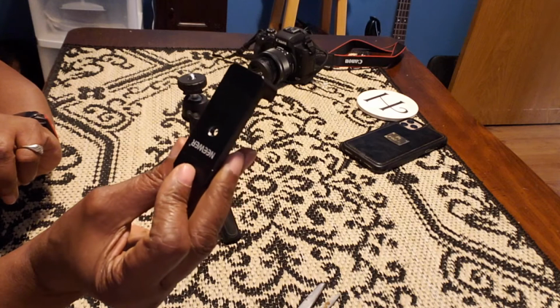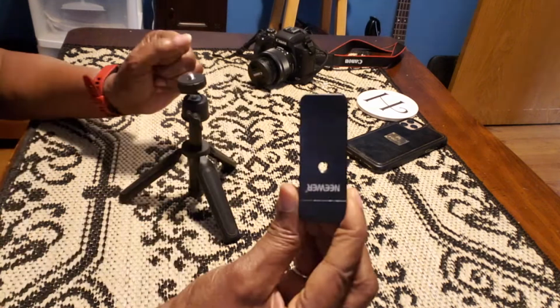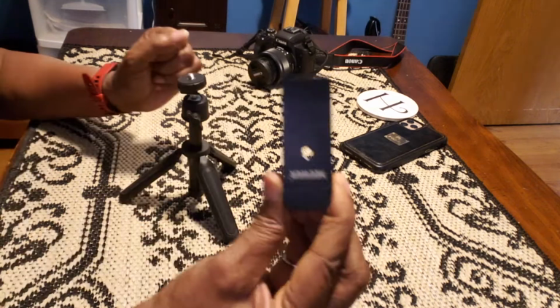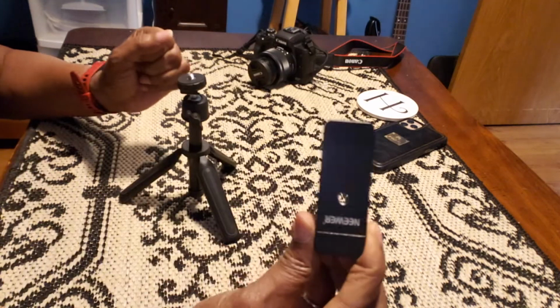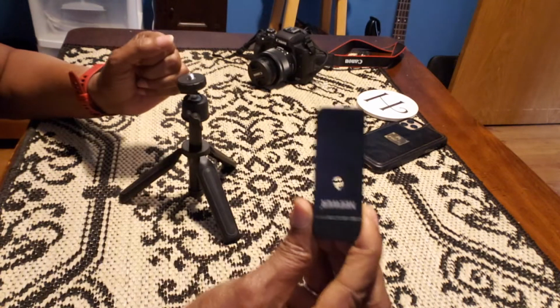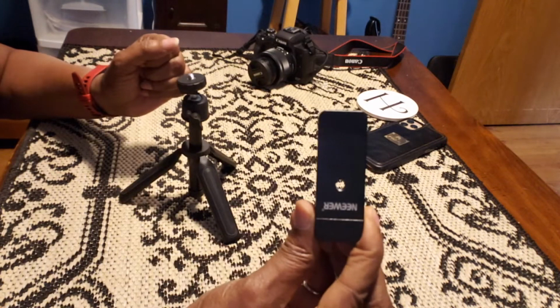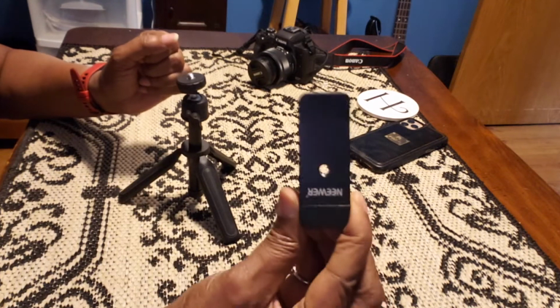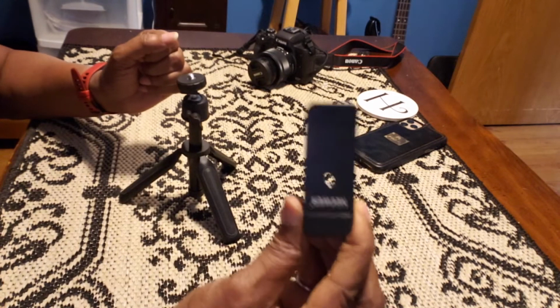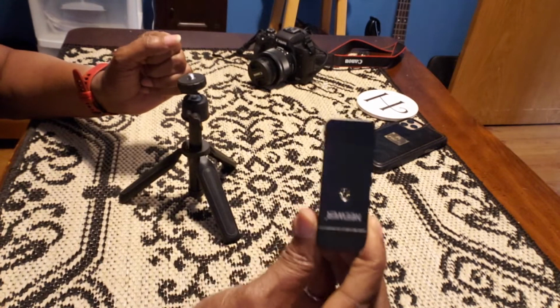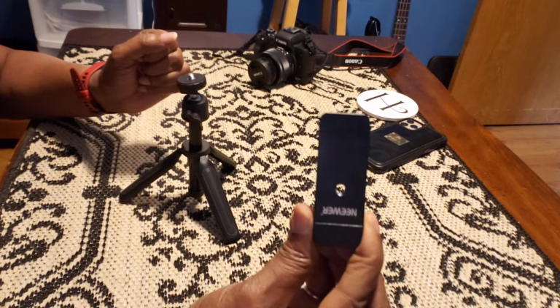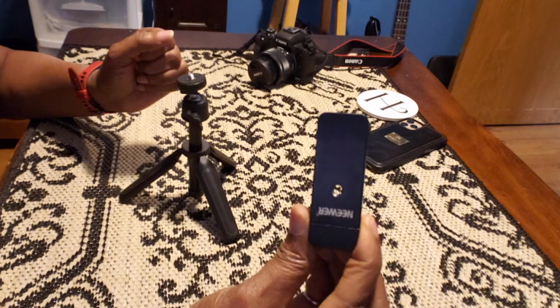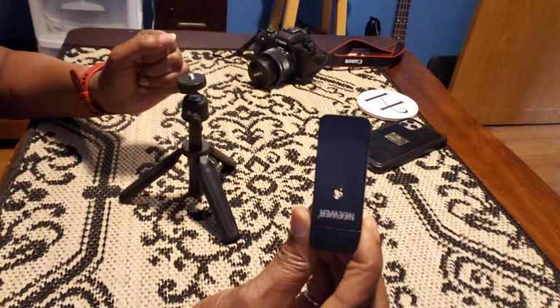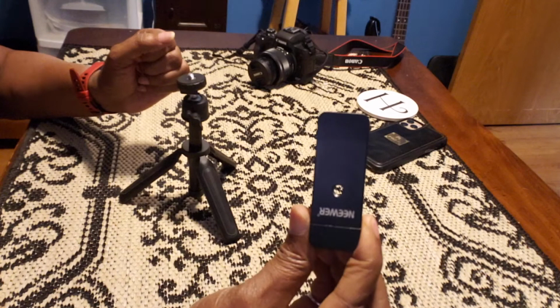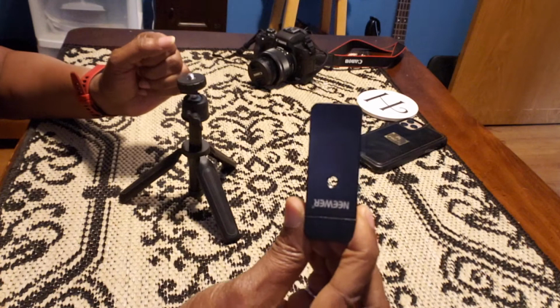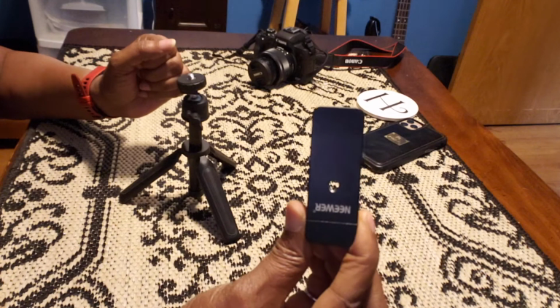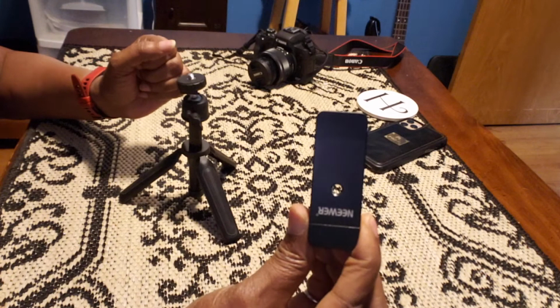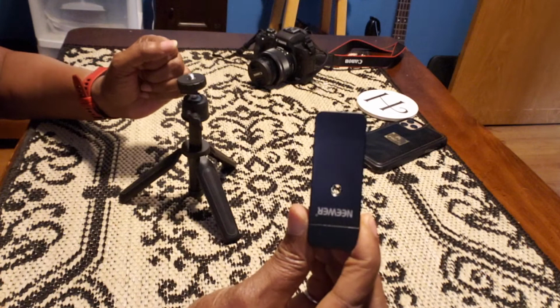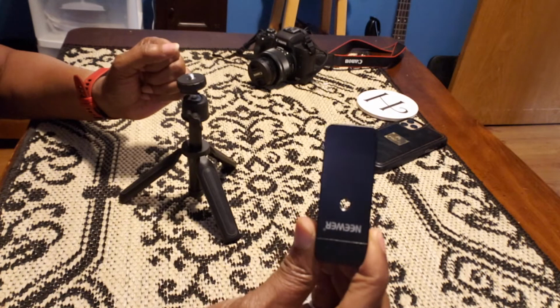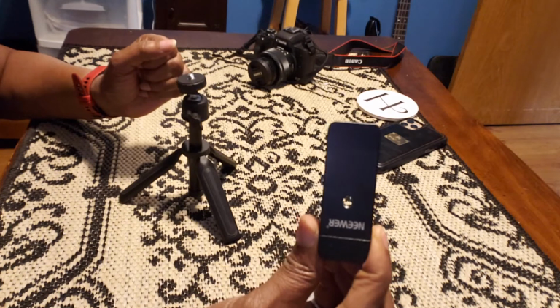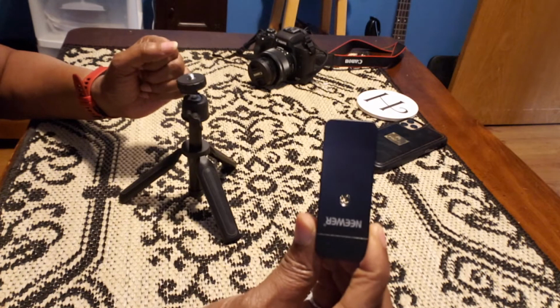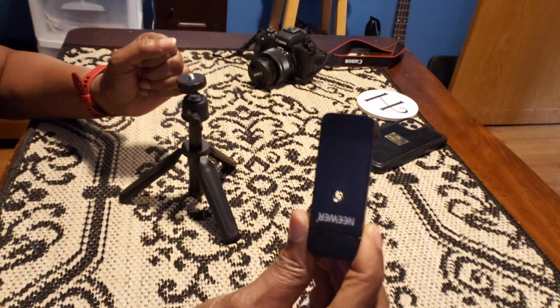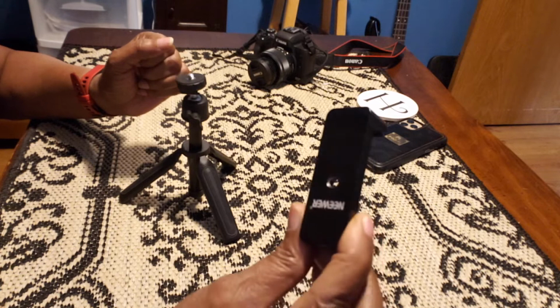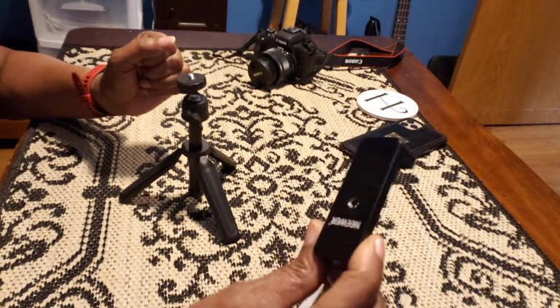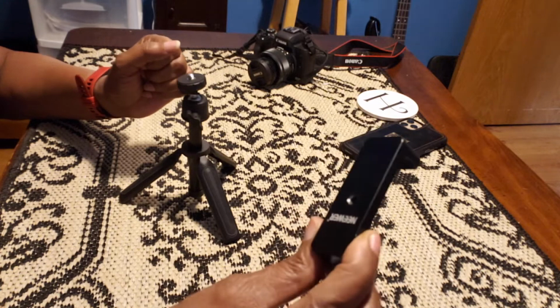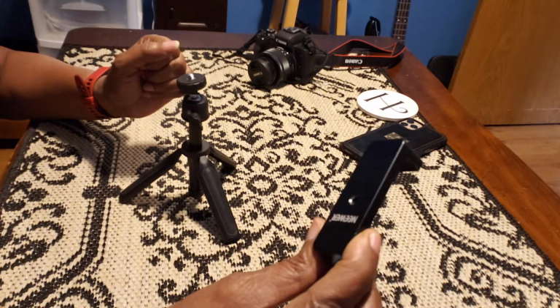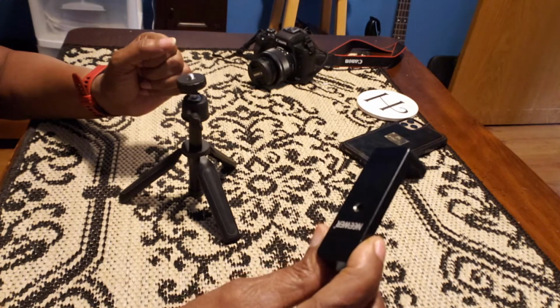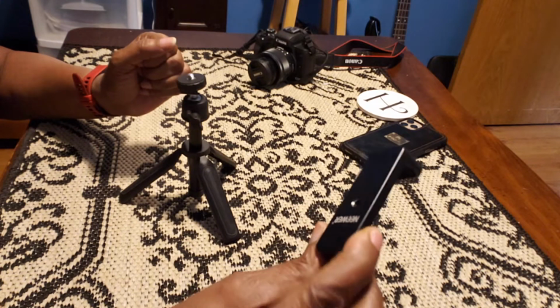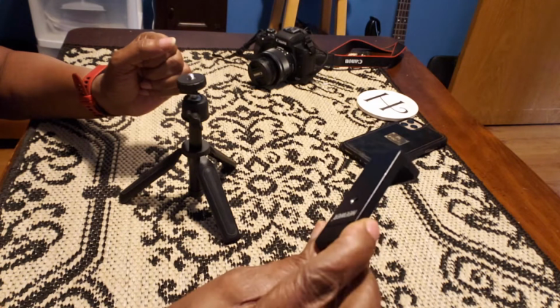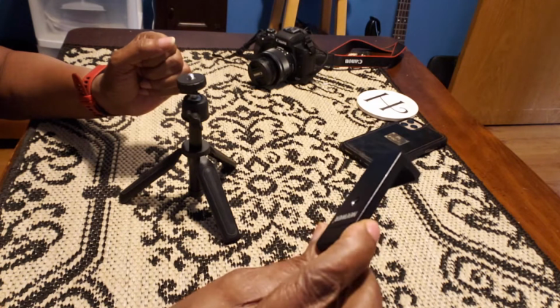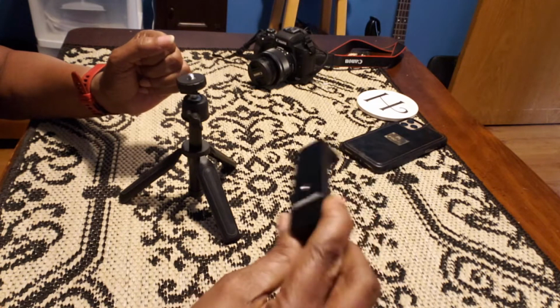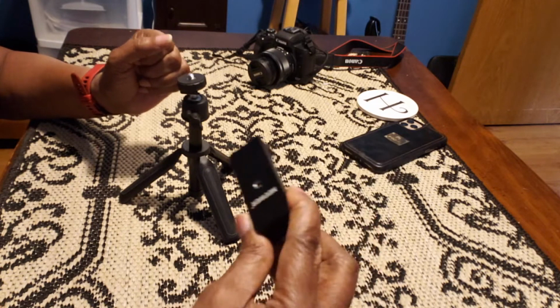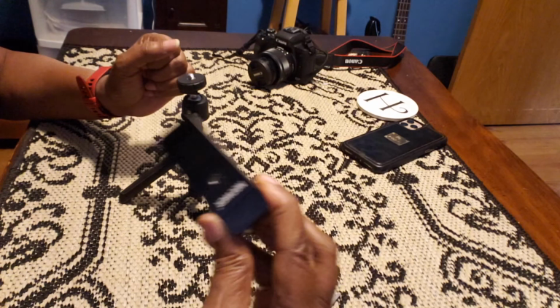The phone mount isn't included in the package. However, this one is by Neewer.